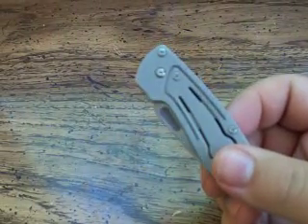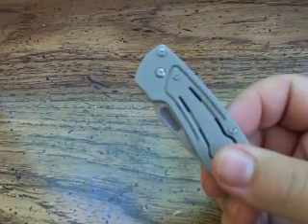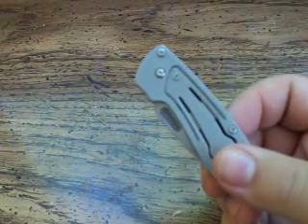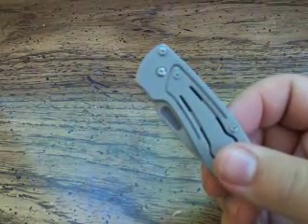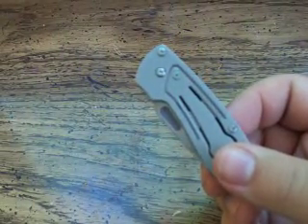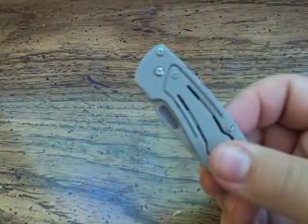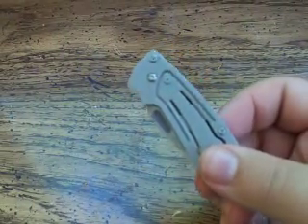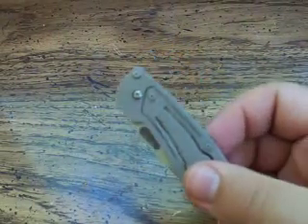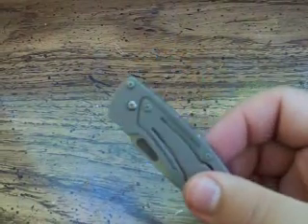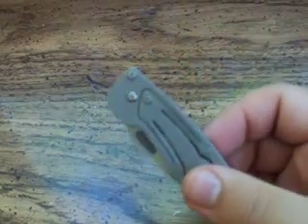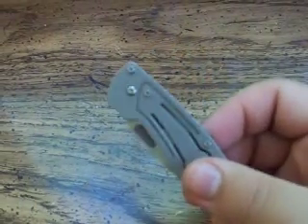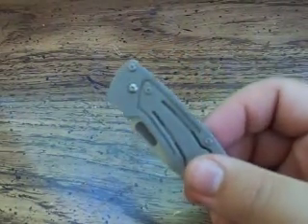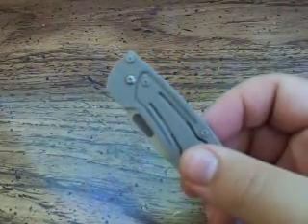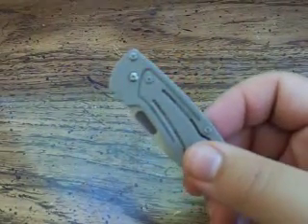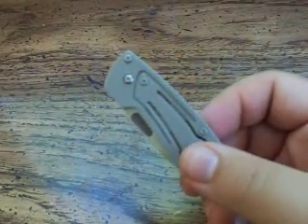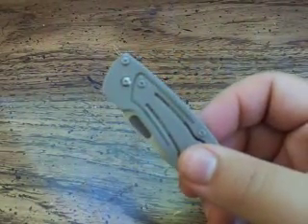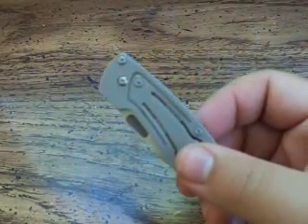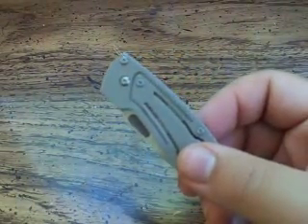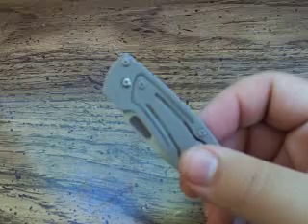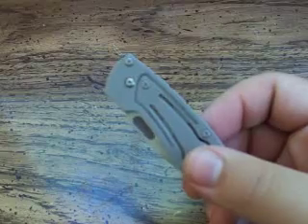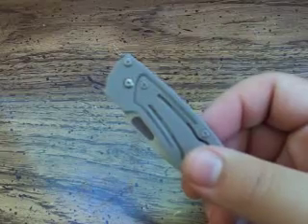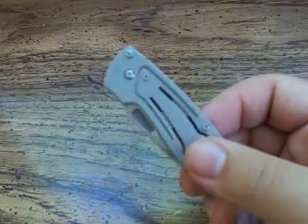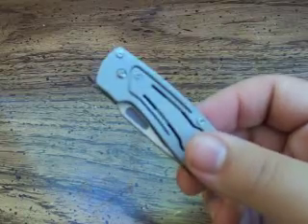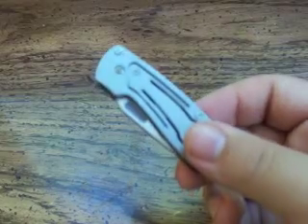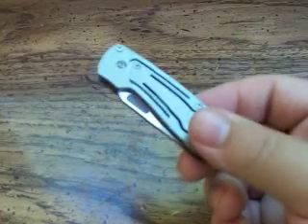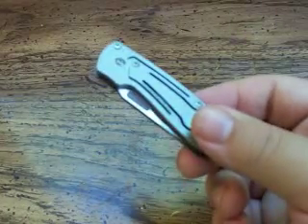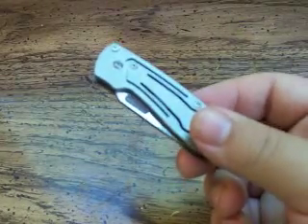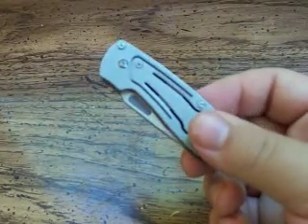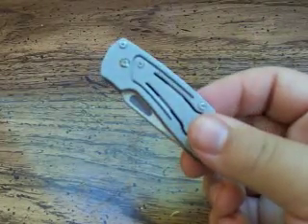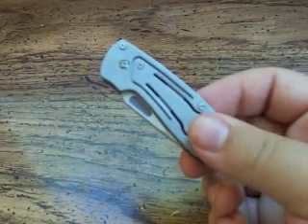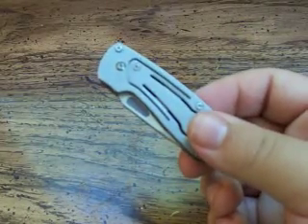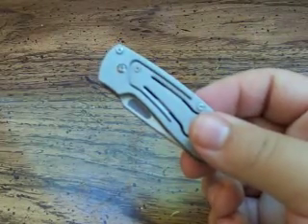It's the Benchmade Benchmite 2. The model number is 10610, if you want to search by that as well.